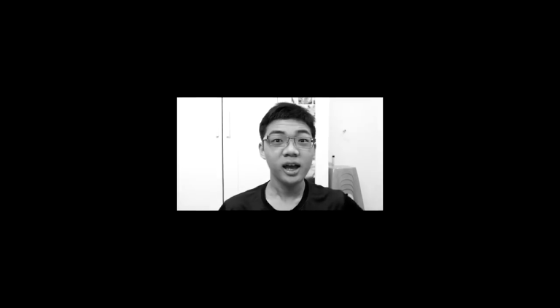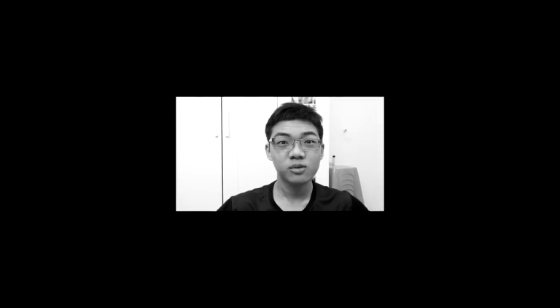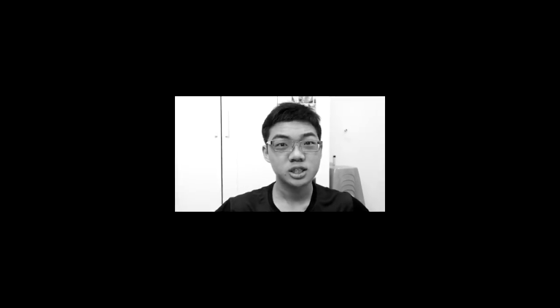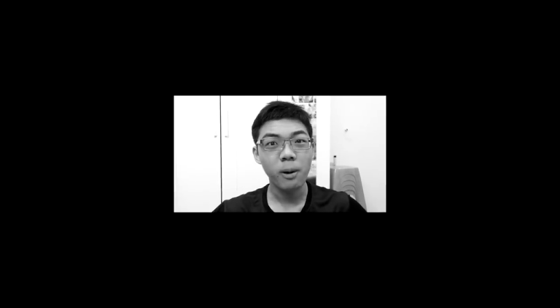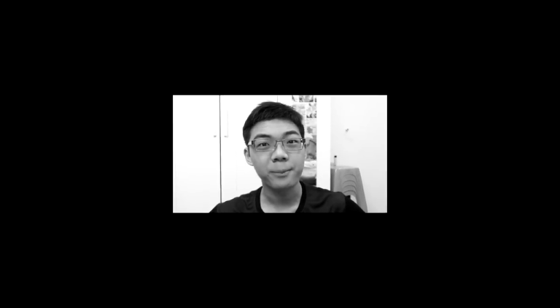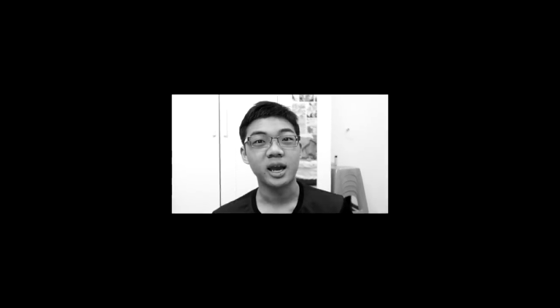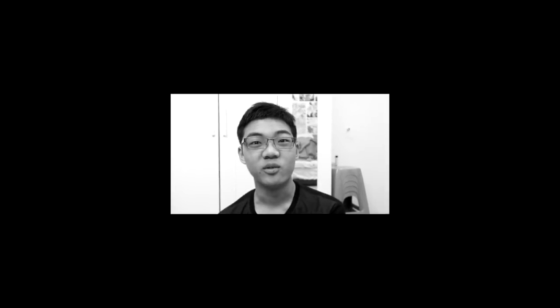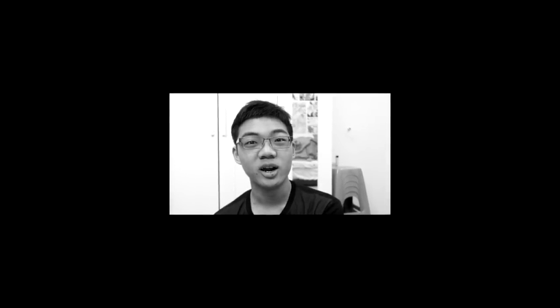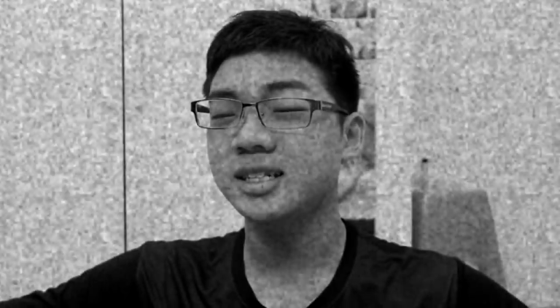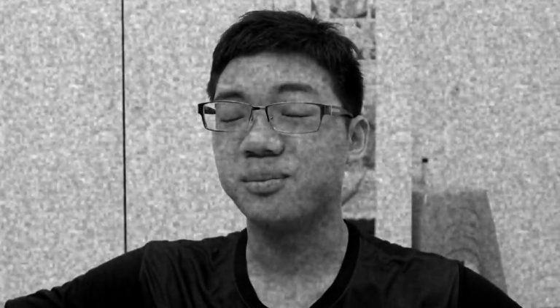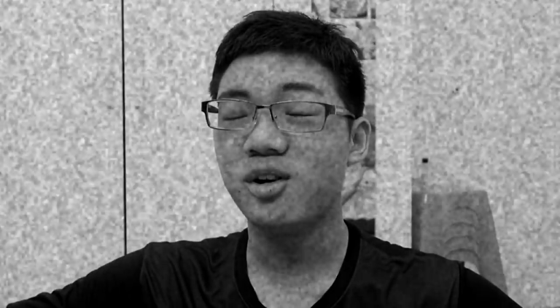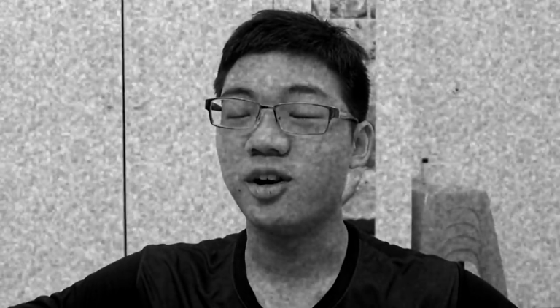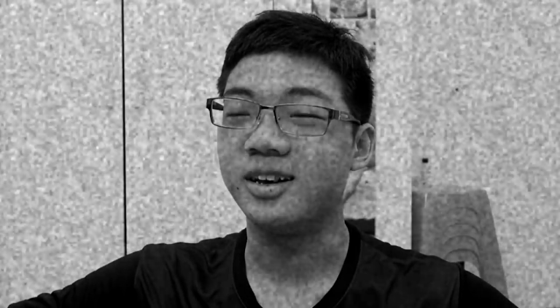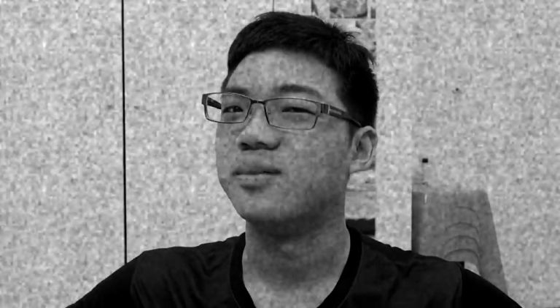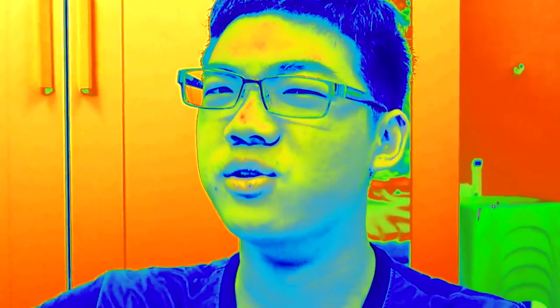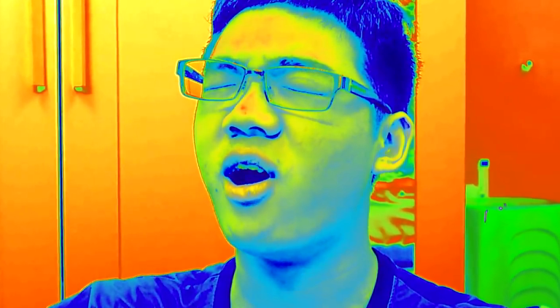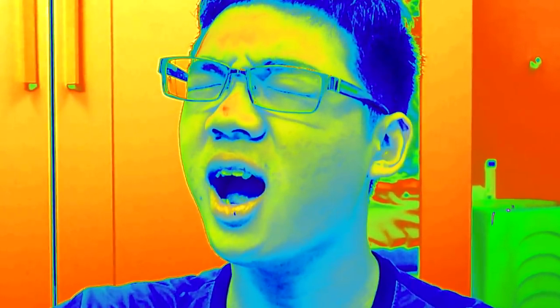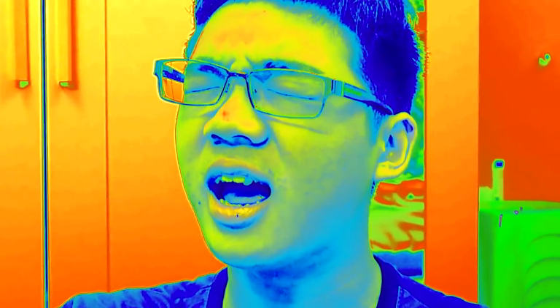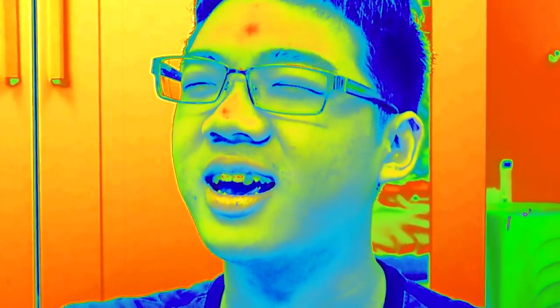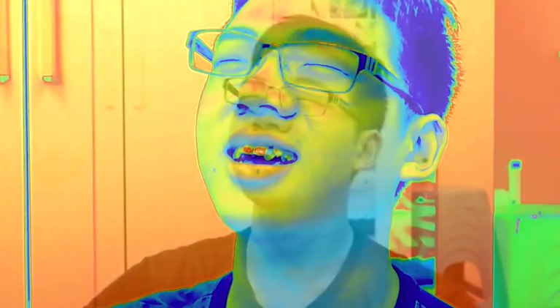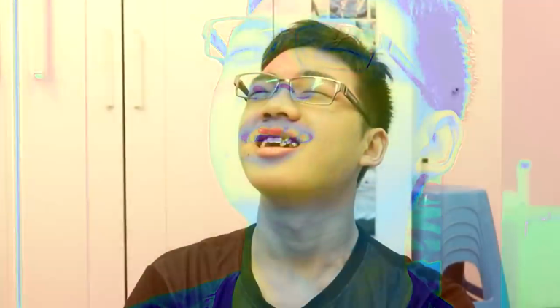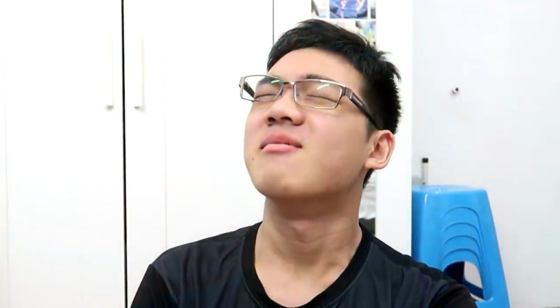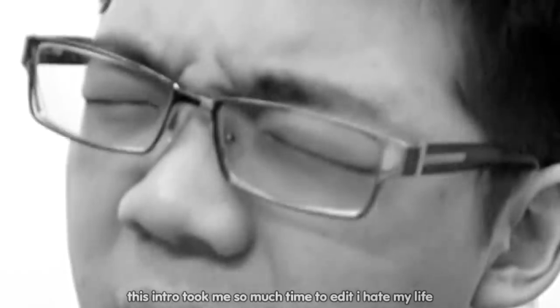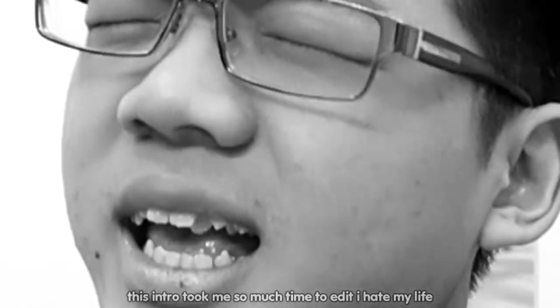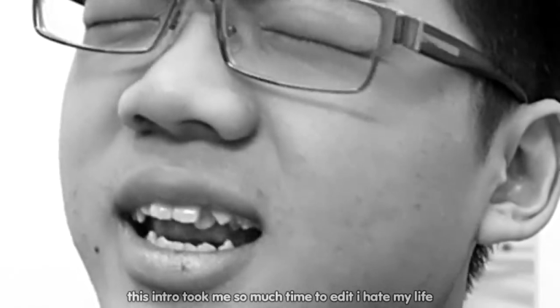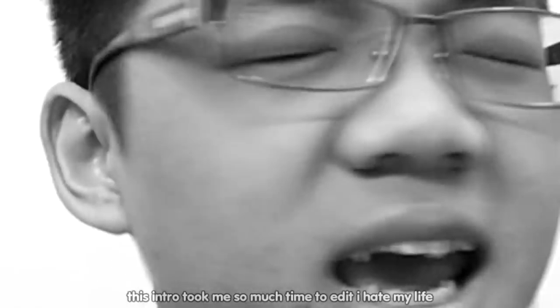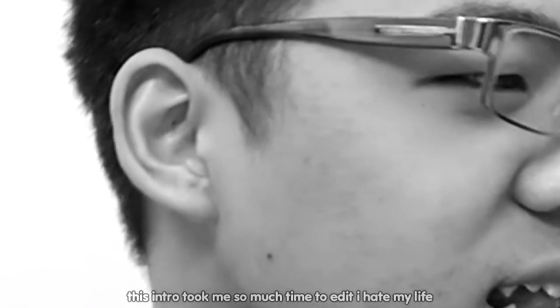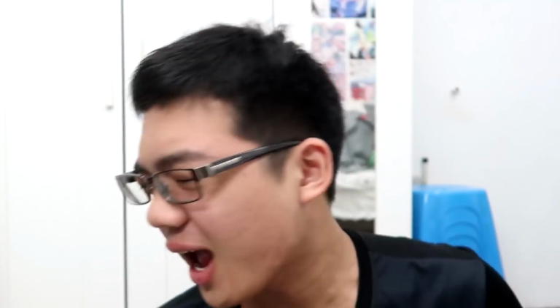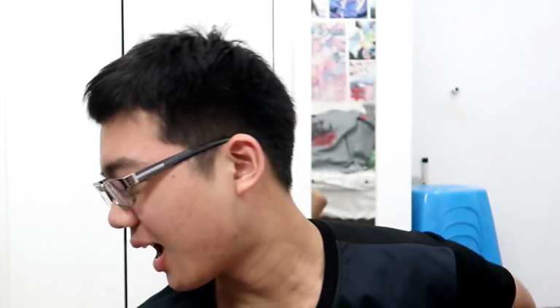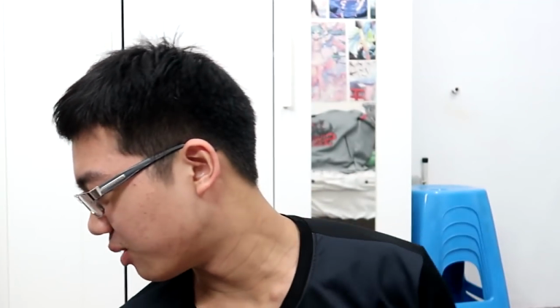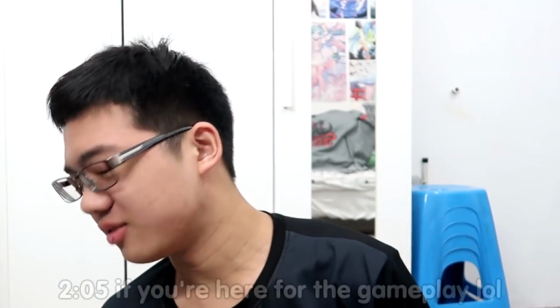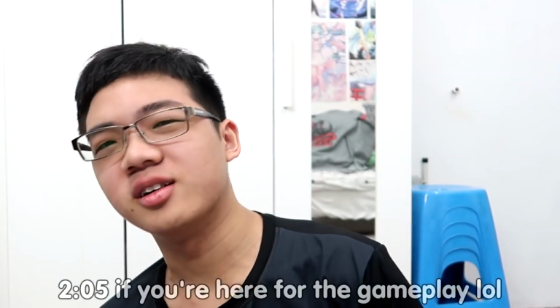Ayo, what's poppin' everyone, it's ya boi NIRAN. Back at it again with another unboxing video.